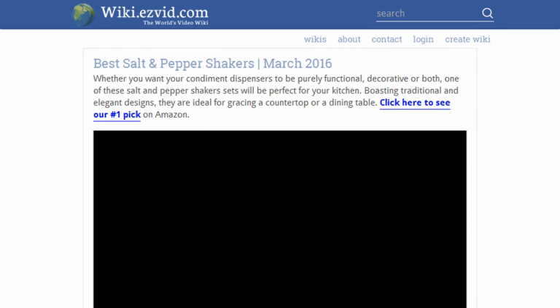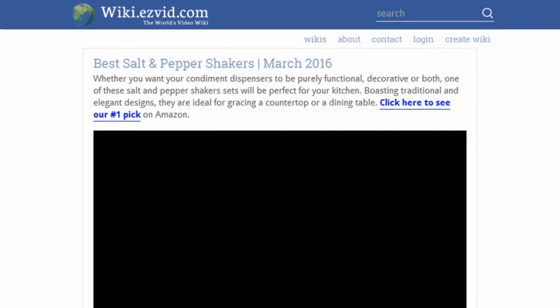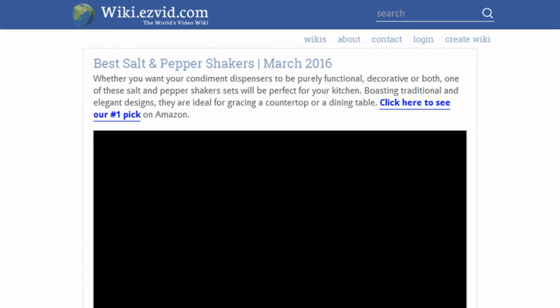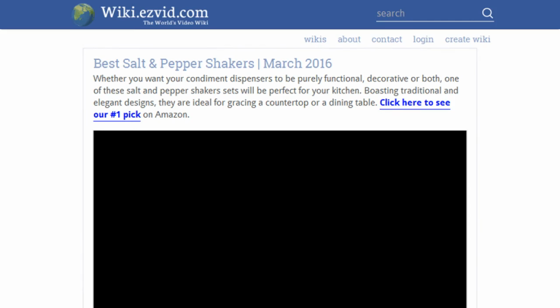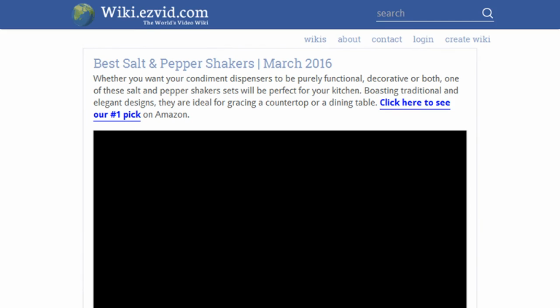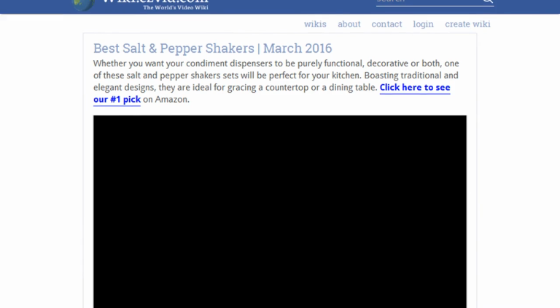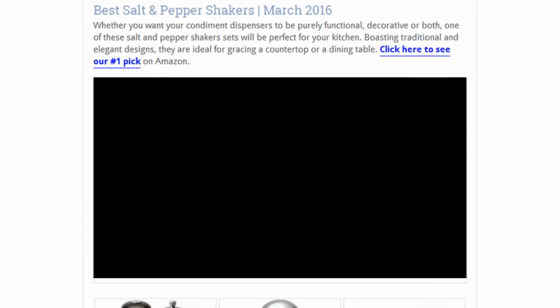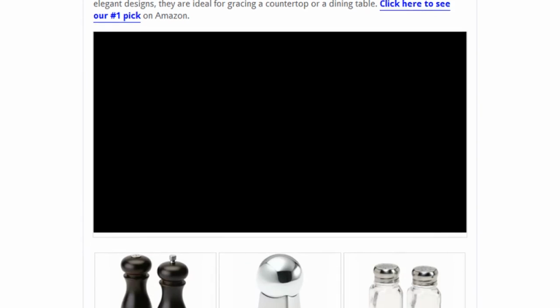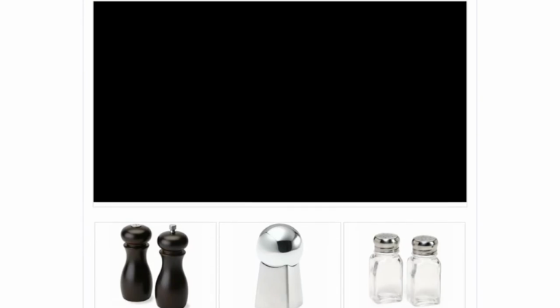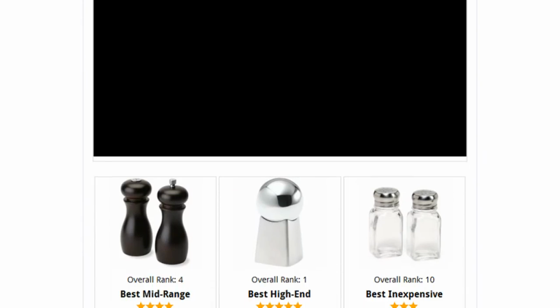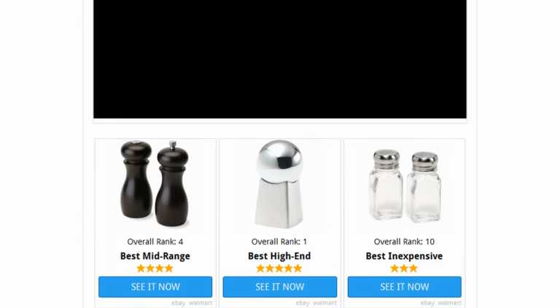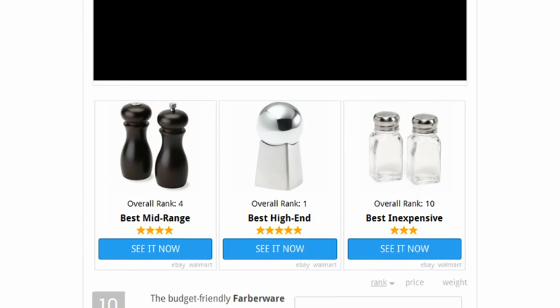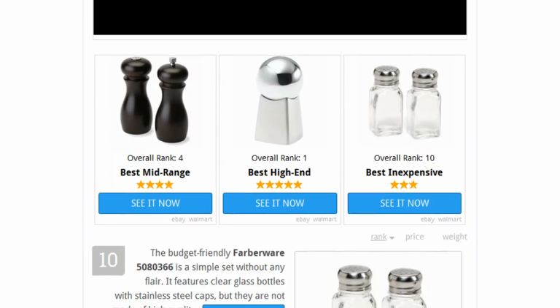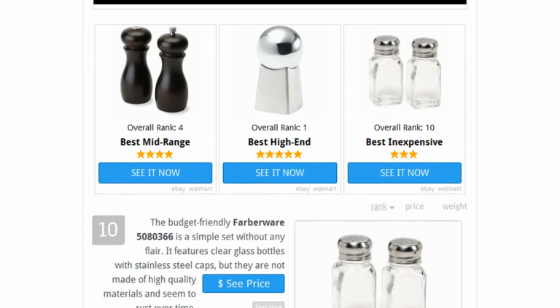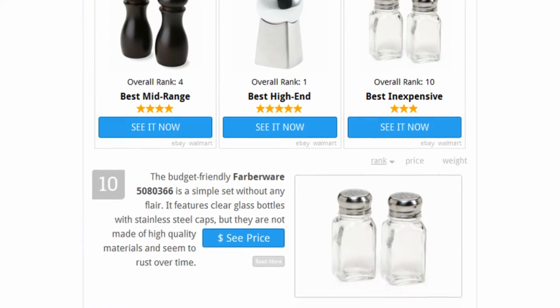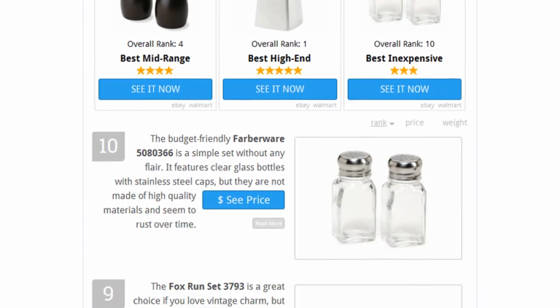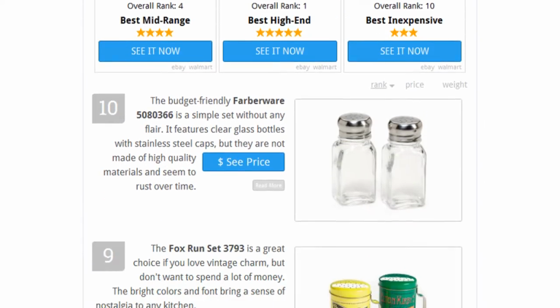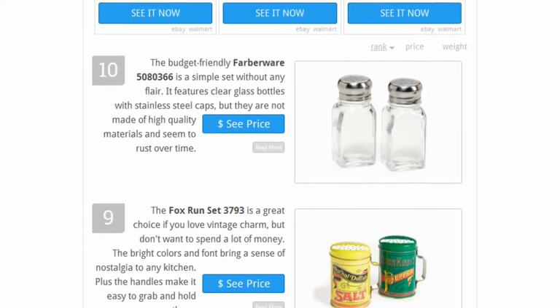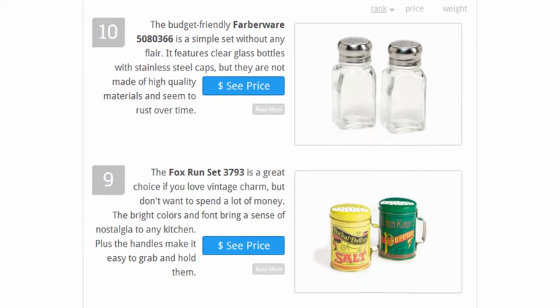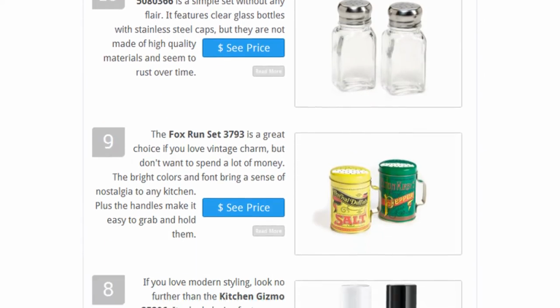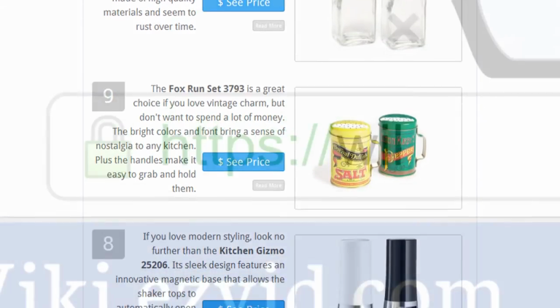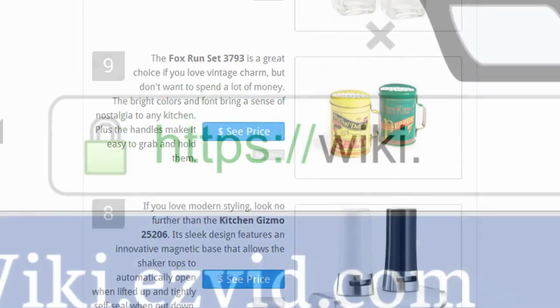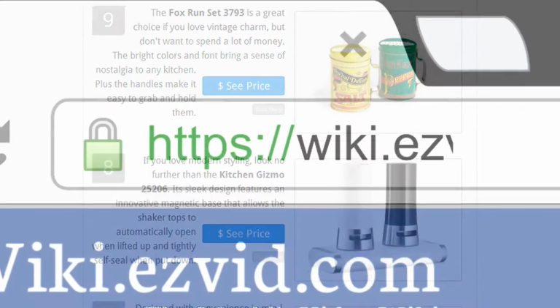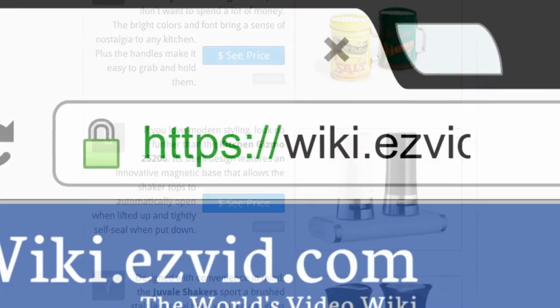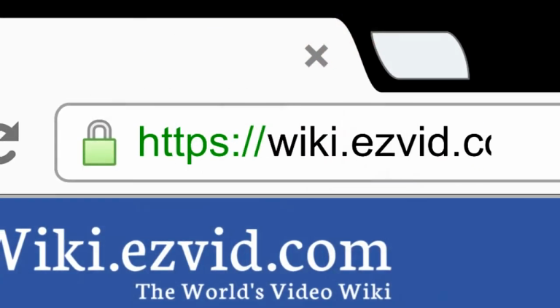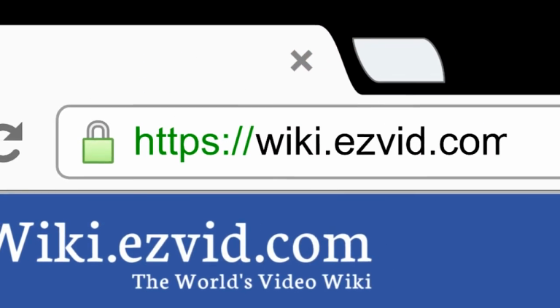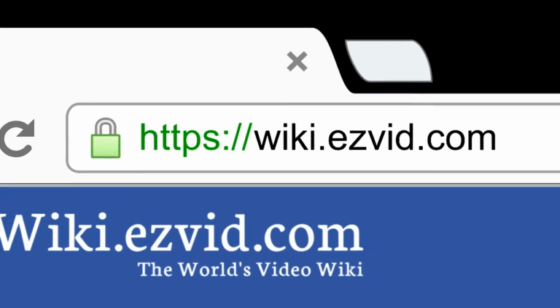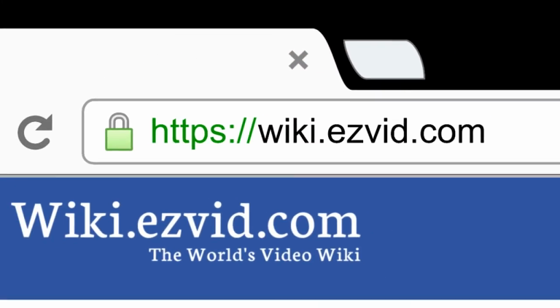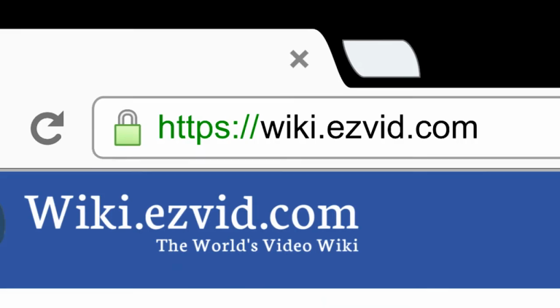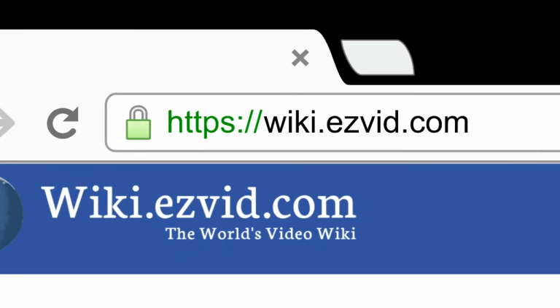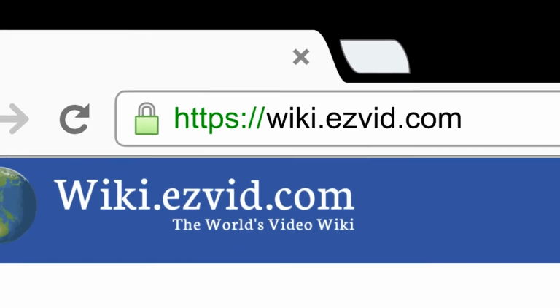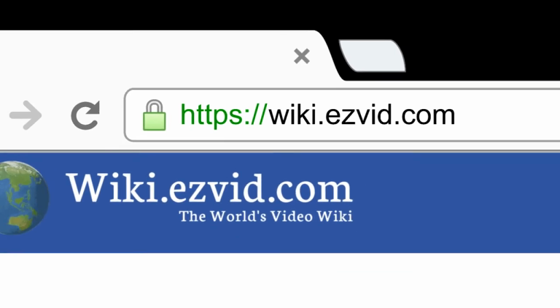To see all this stuff, go to wiki.easyvid.com and search for salt and pepper shakers, or click beneath this video.